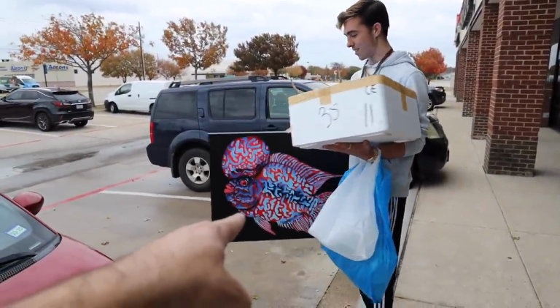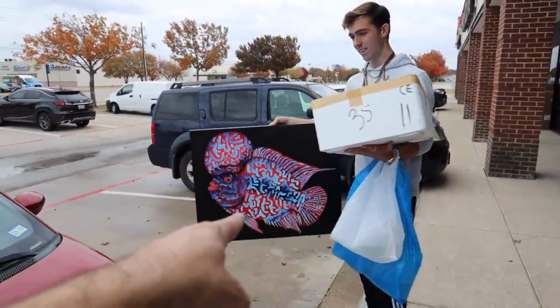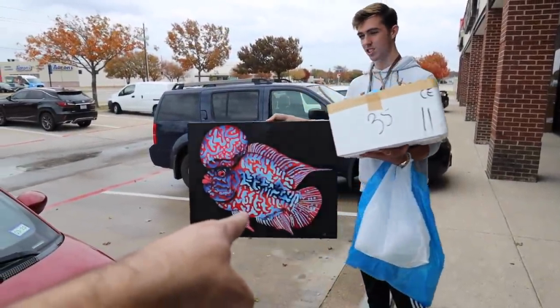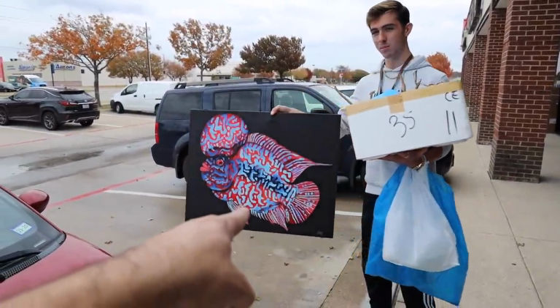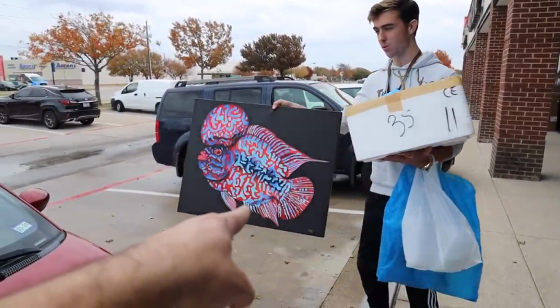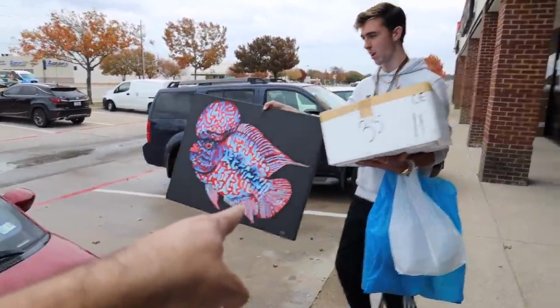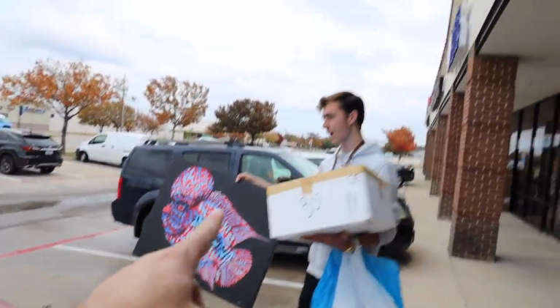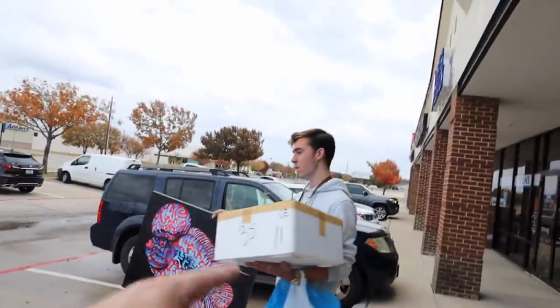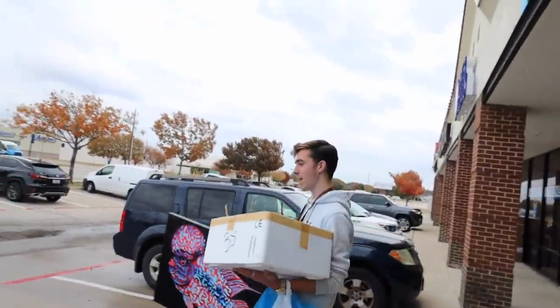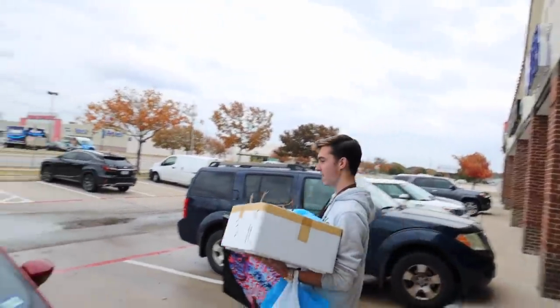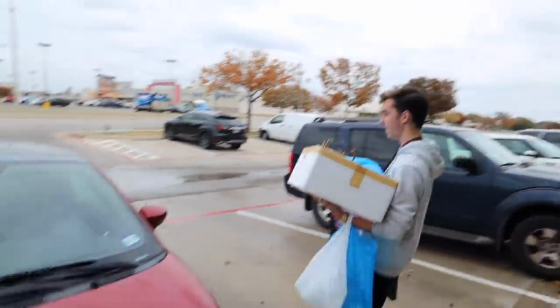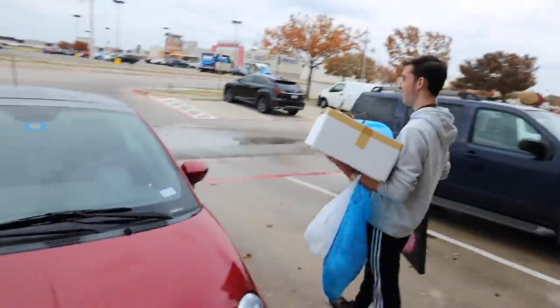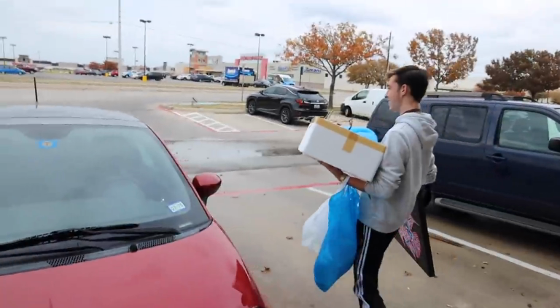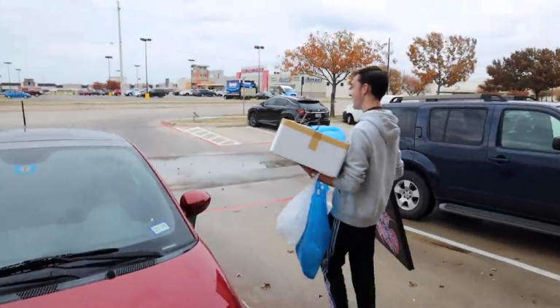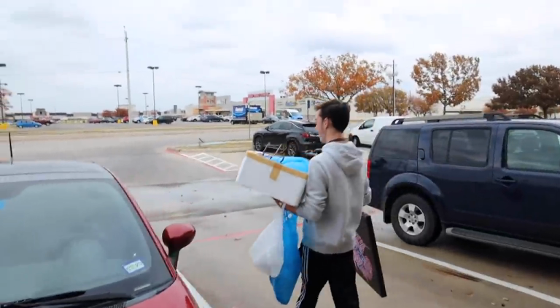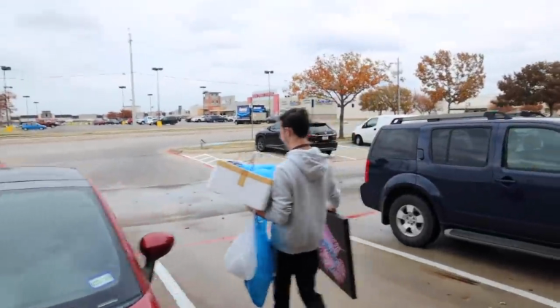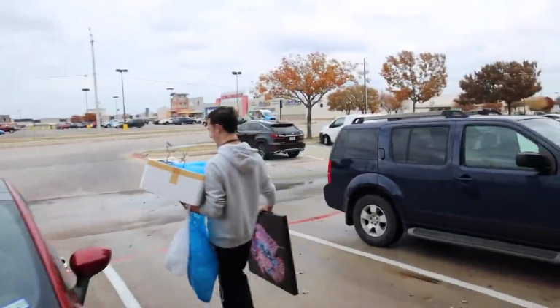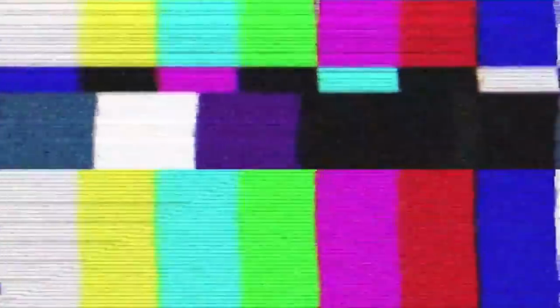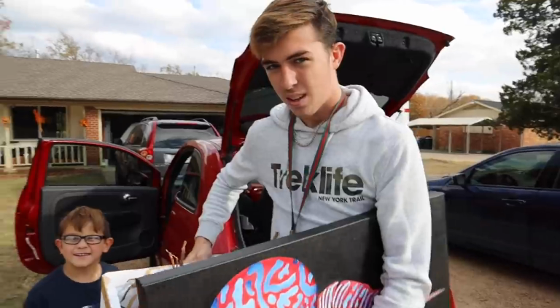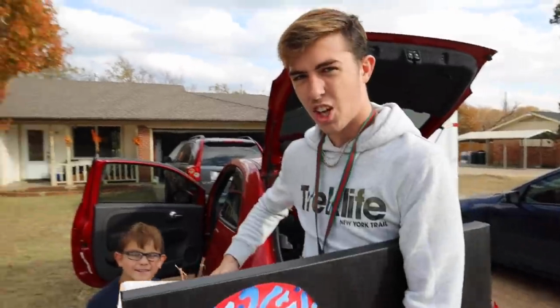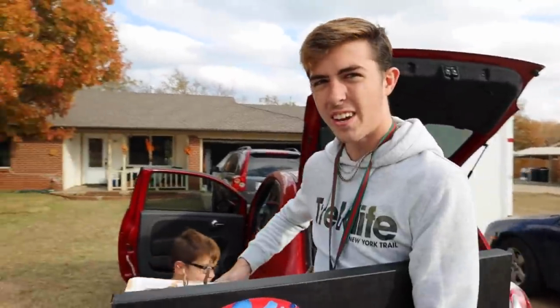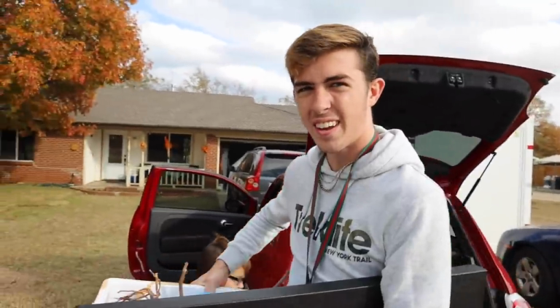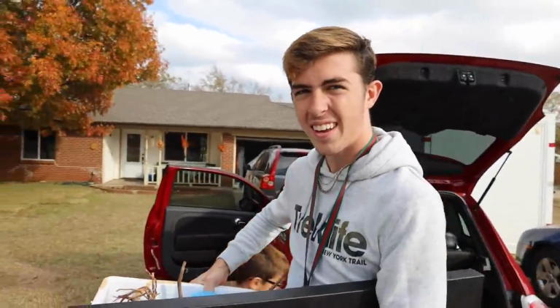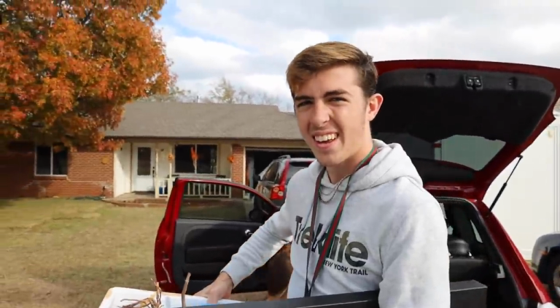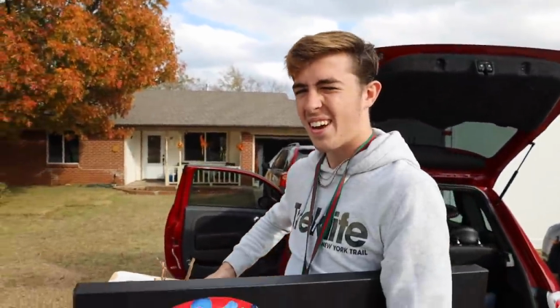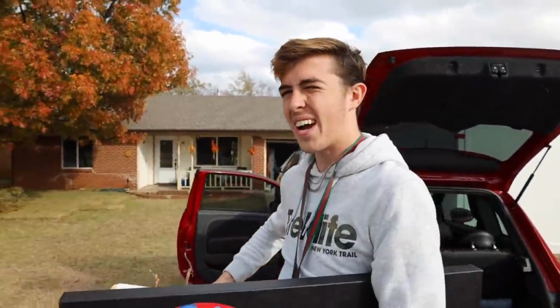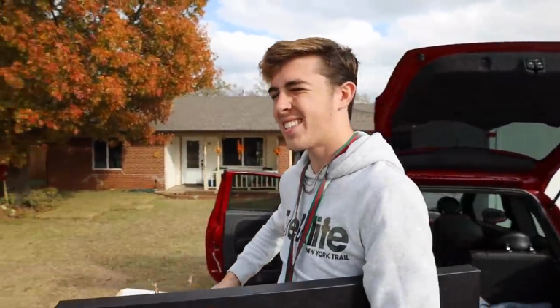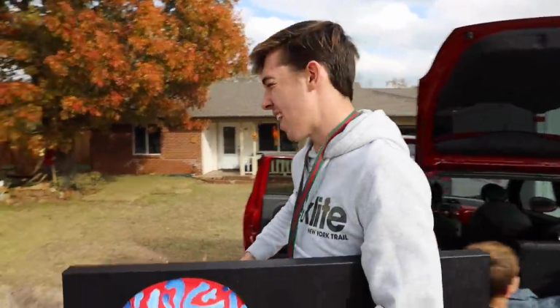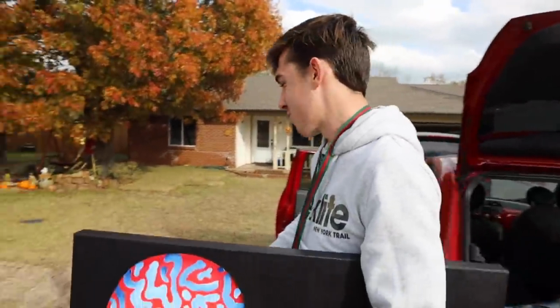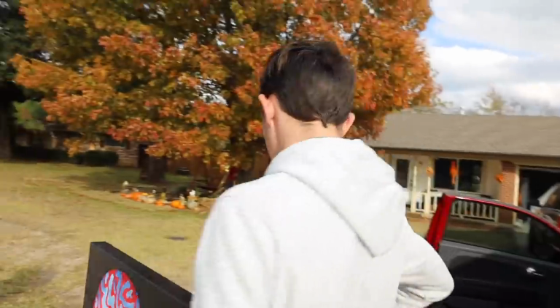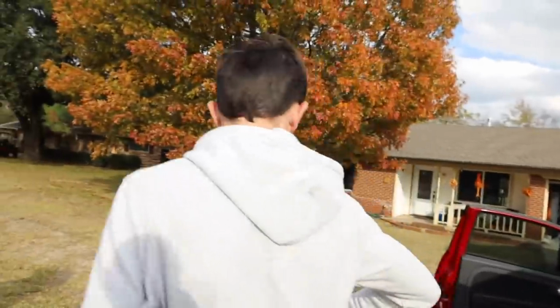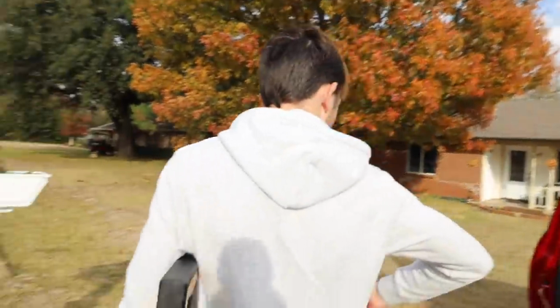All right, let's get in the GMC Fiat and we'll head out of here. We got stuff and we're home.